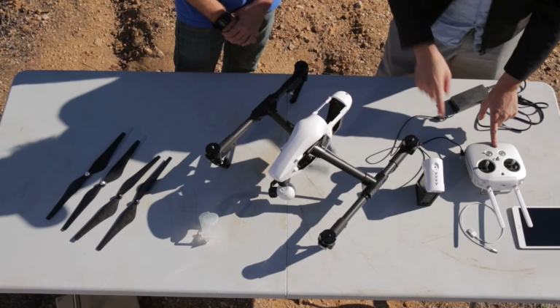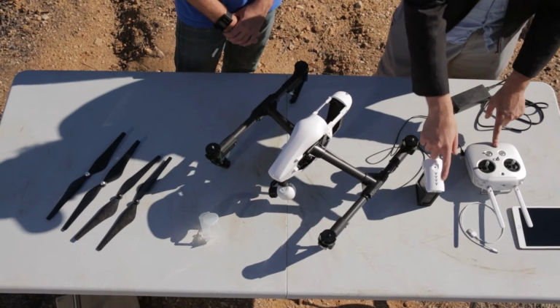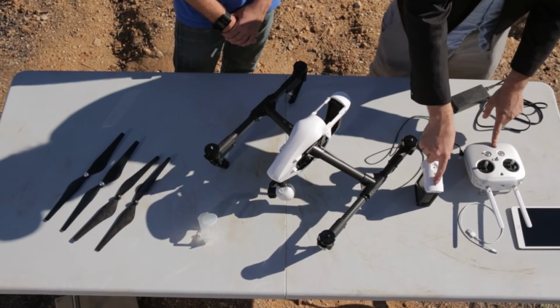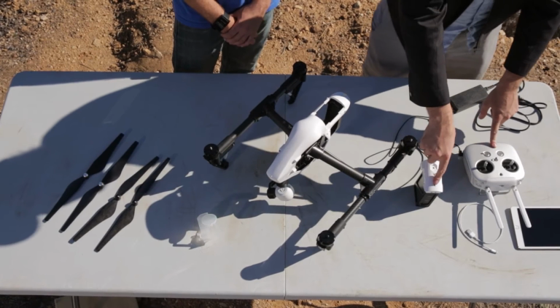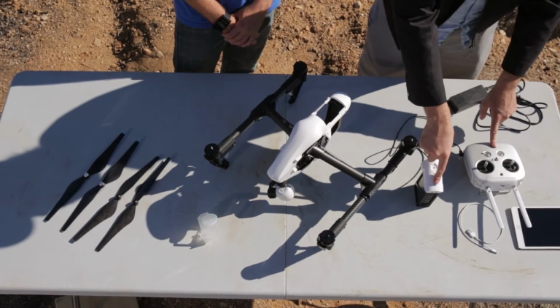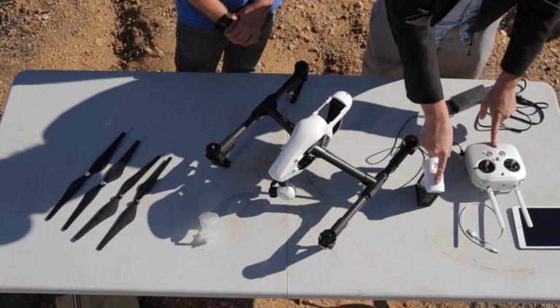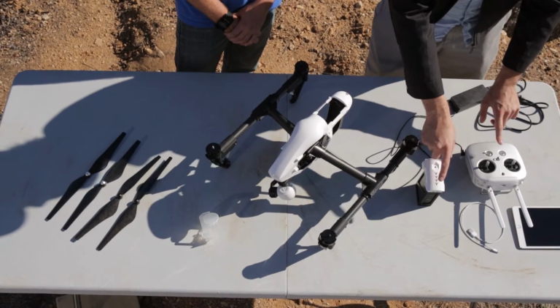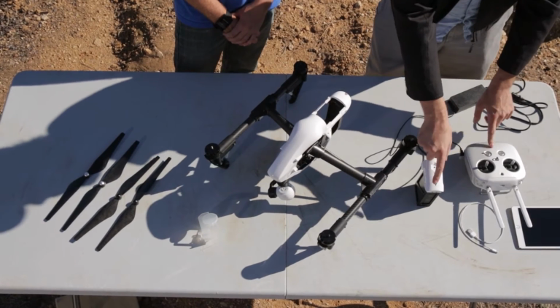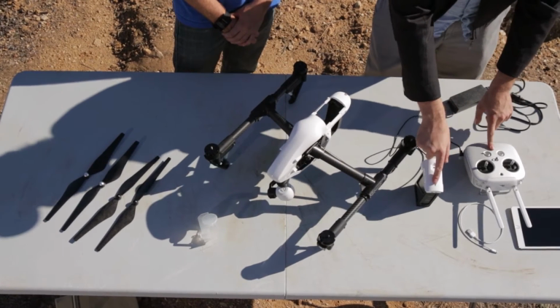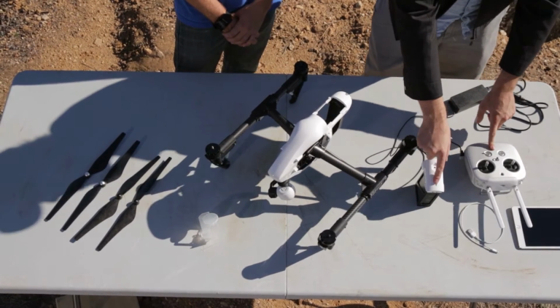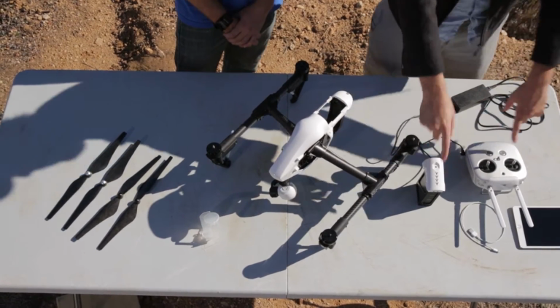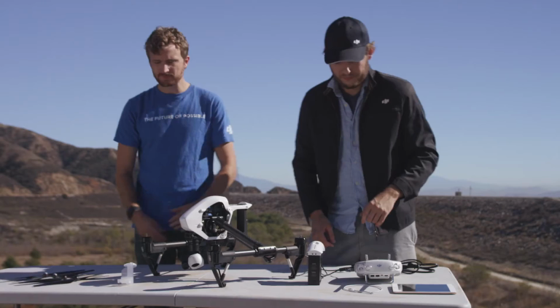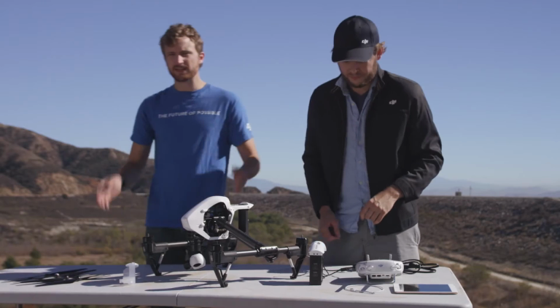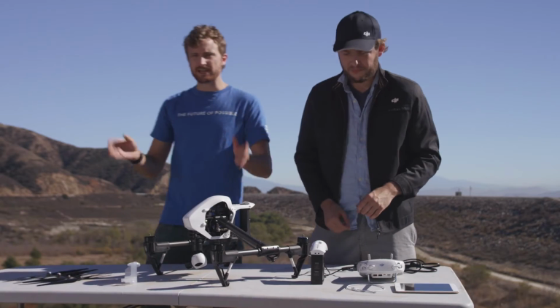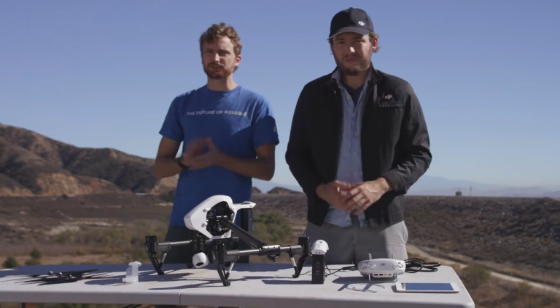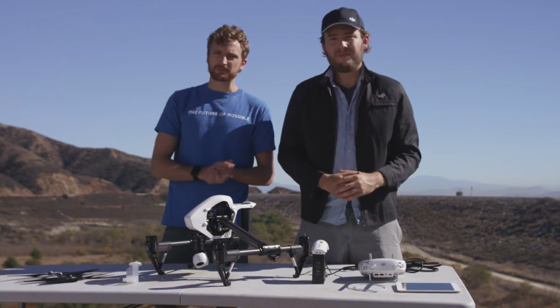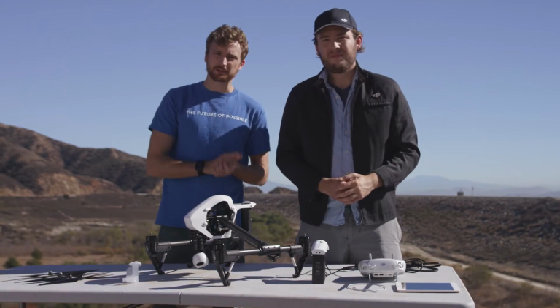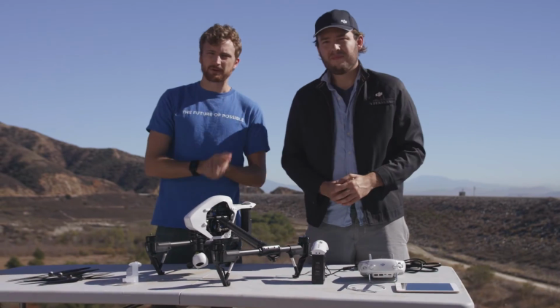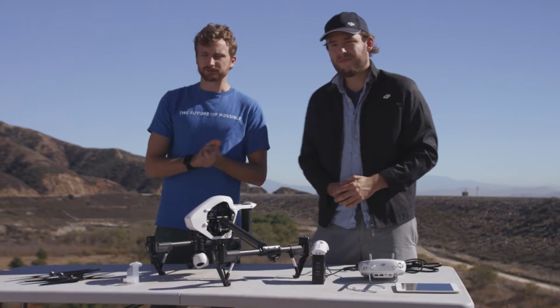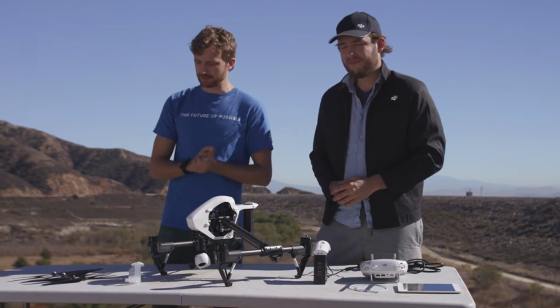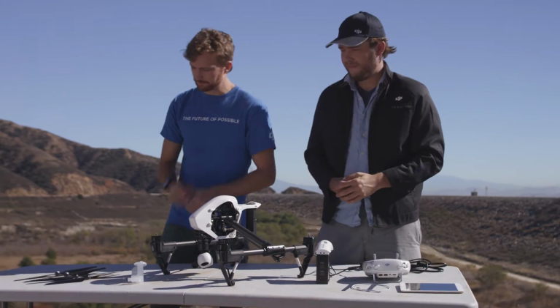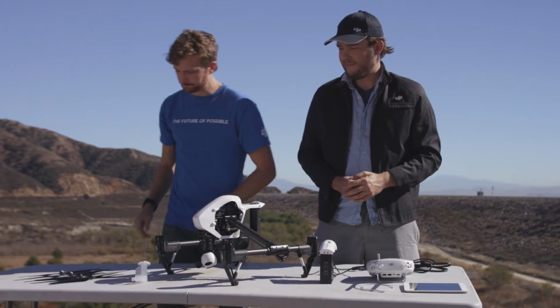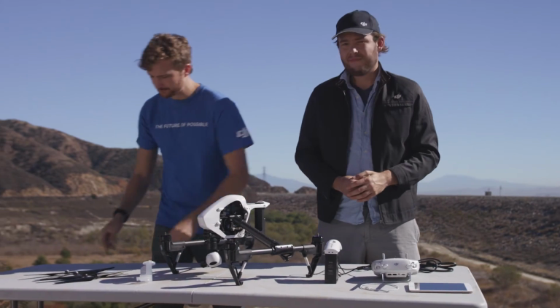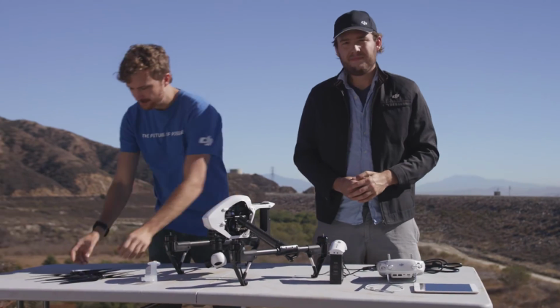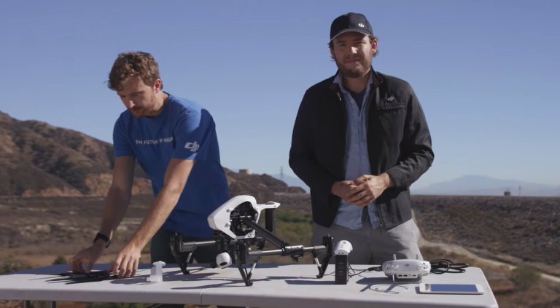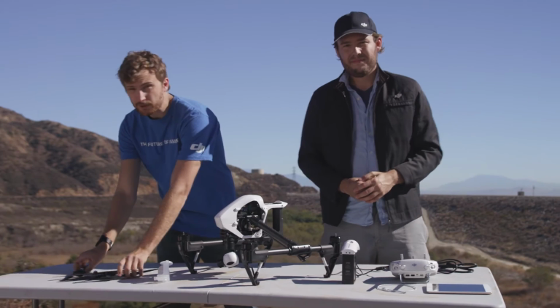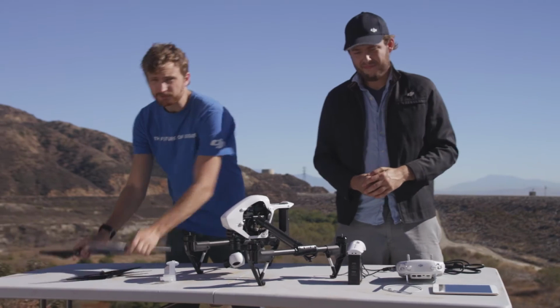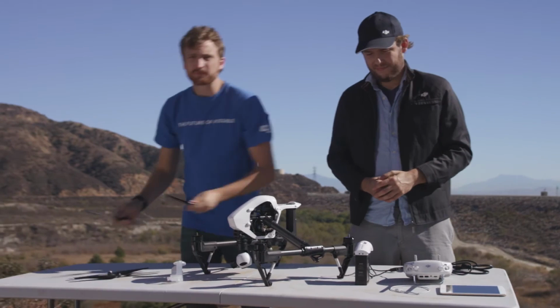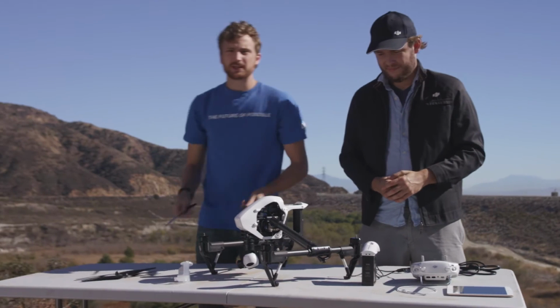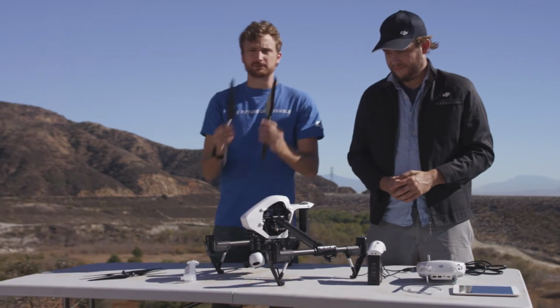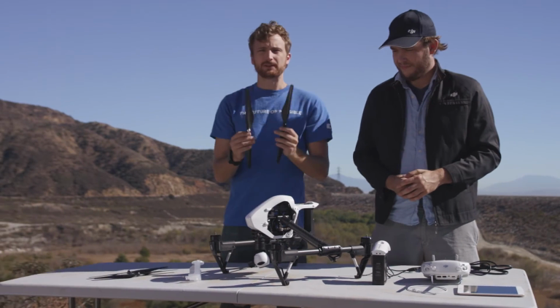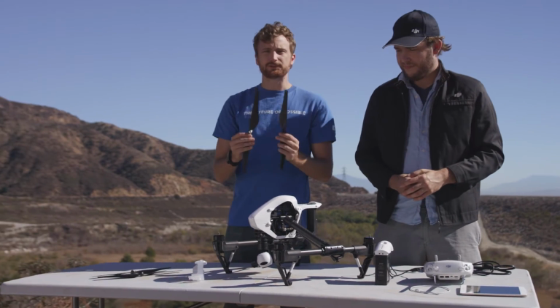Once the charger is plugged into the wall, they'll both begin charging, and you'll know they're done when the lights on the battery and the remote turn off.